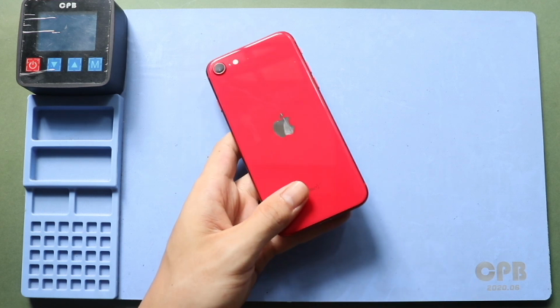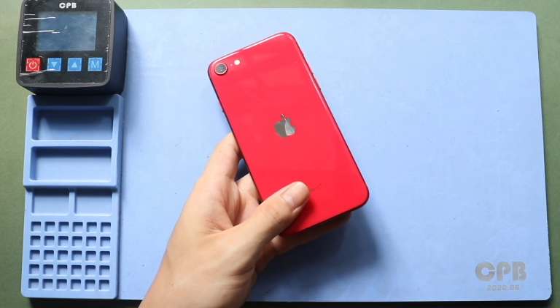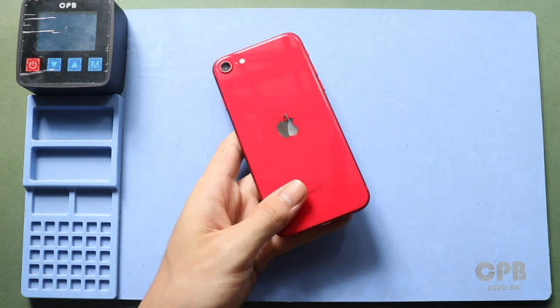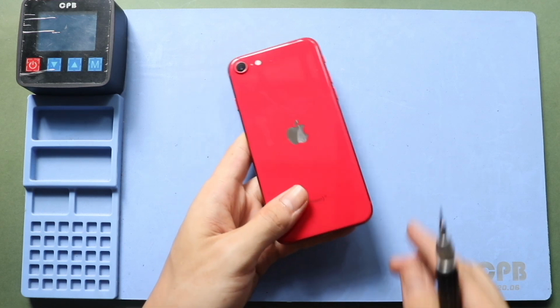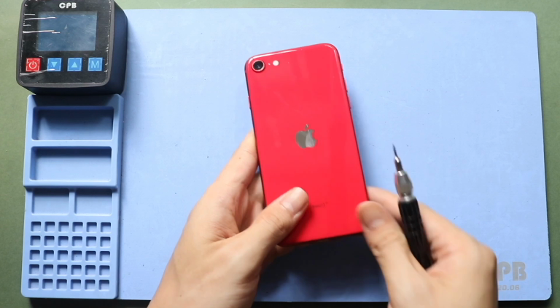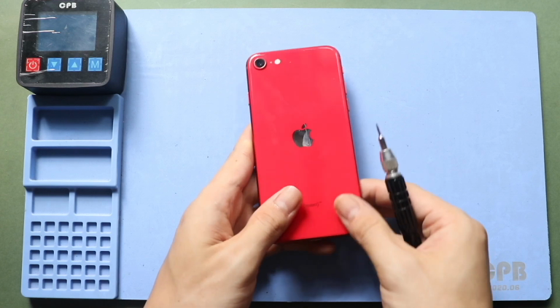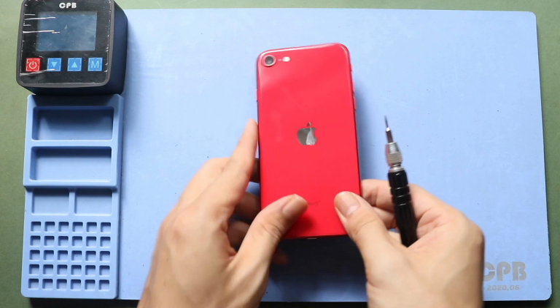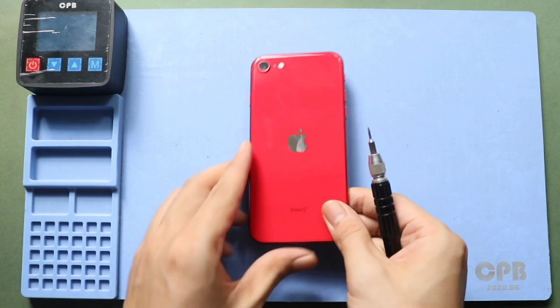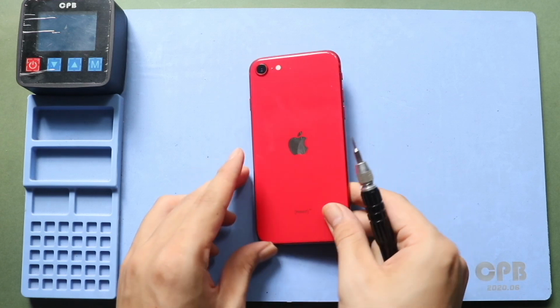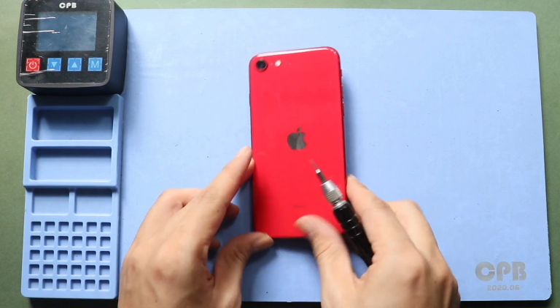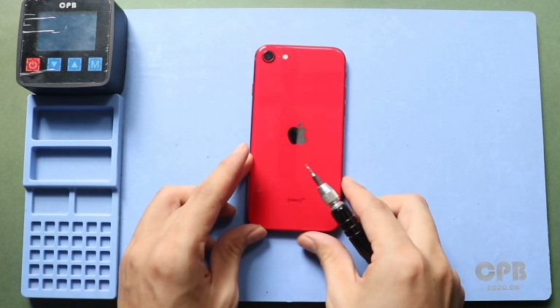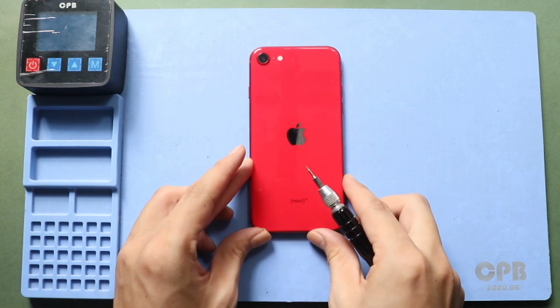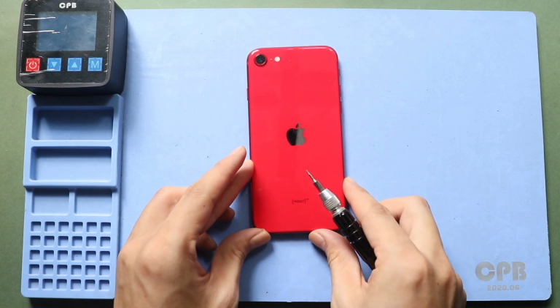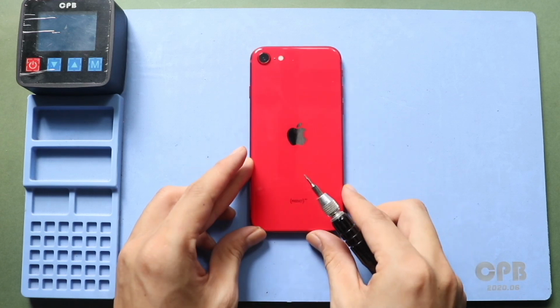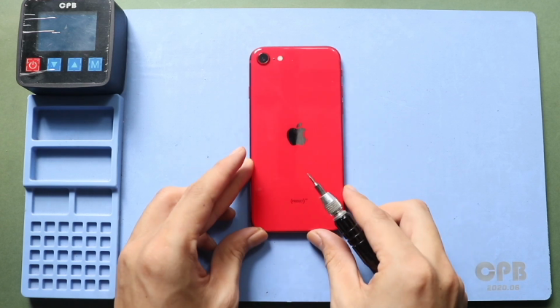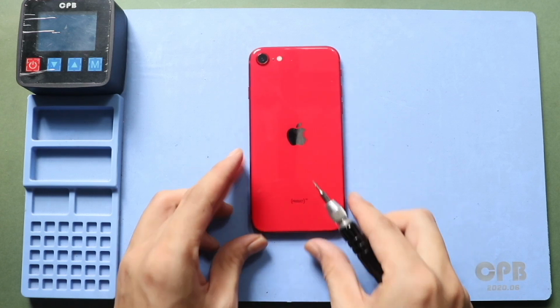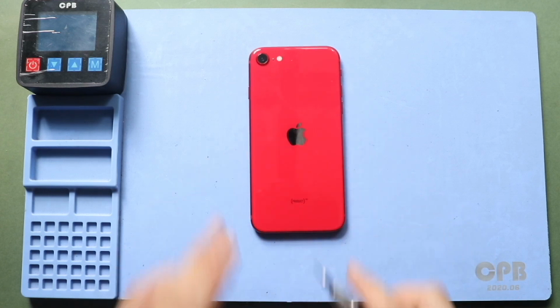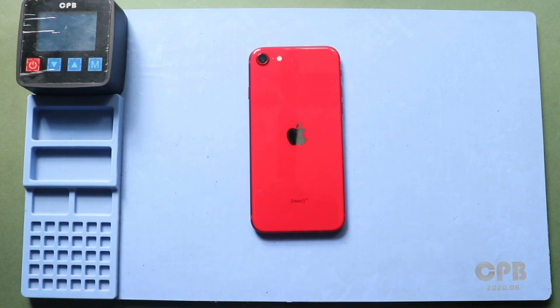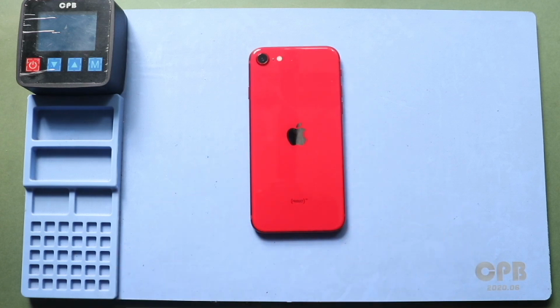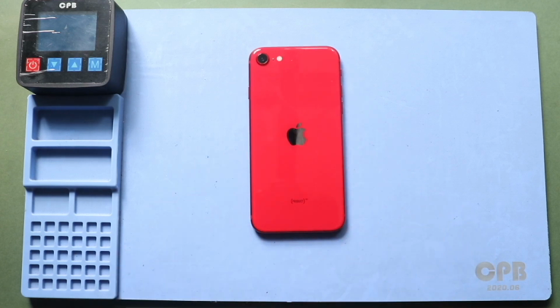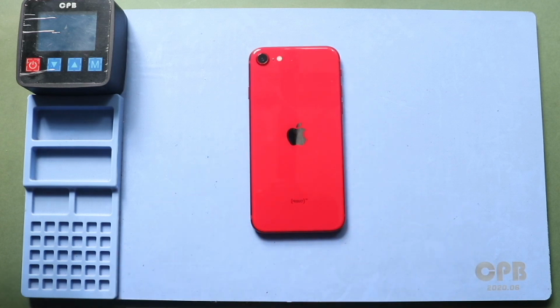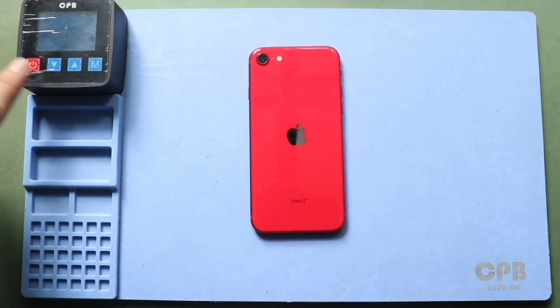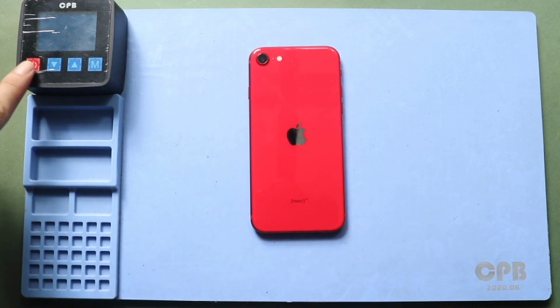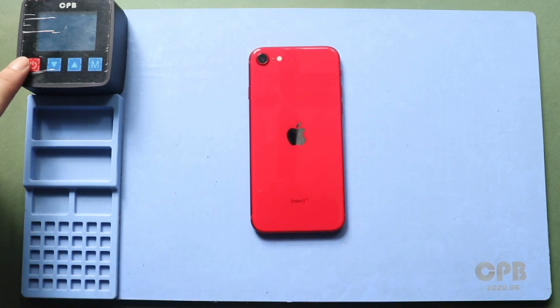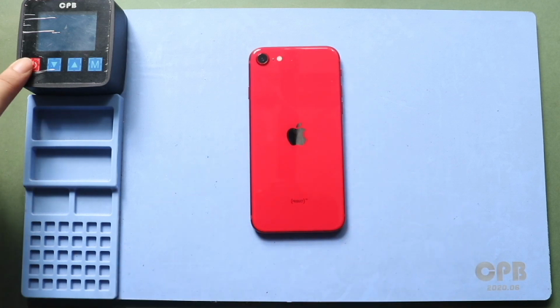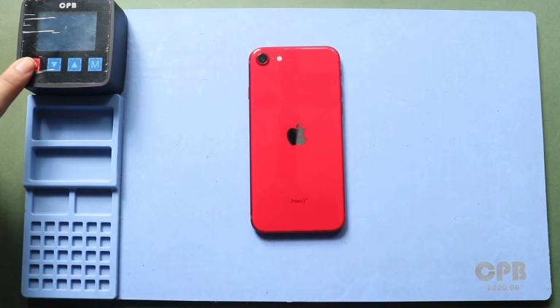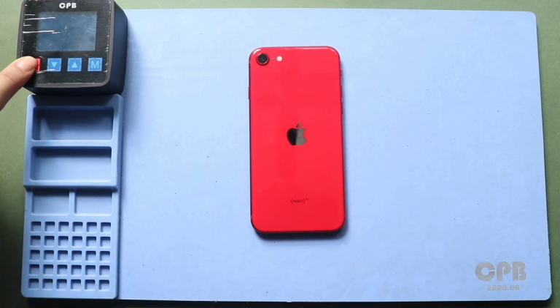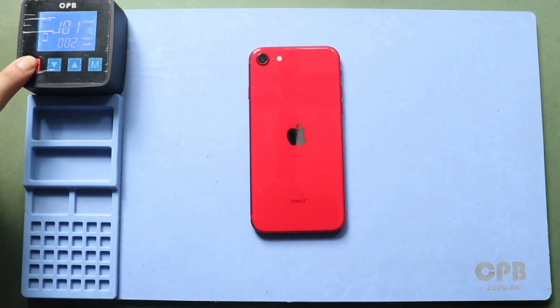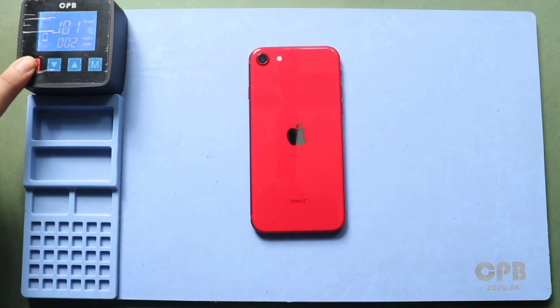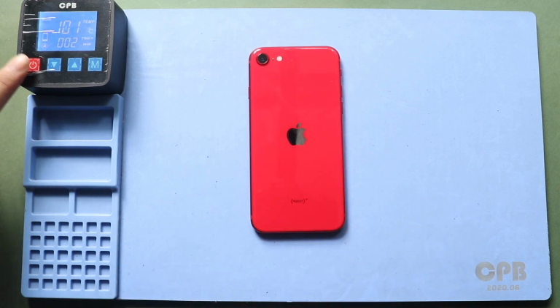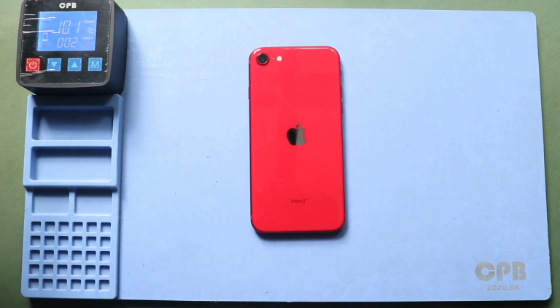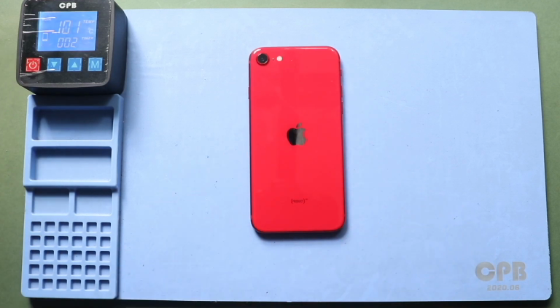At first, turn off the phone and undo two bottom screws using a pentalobe screwdriver.